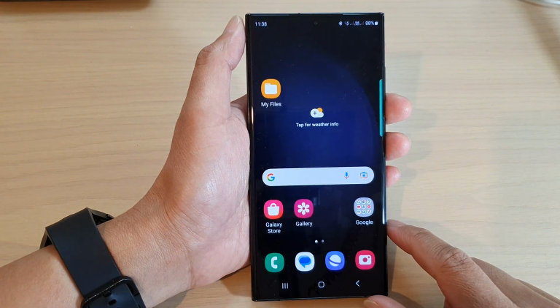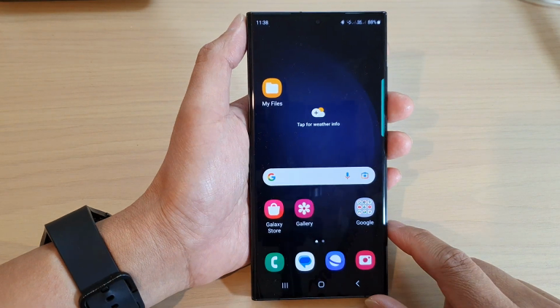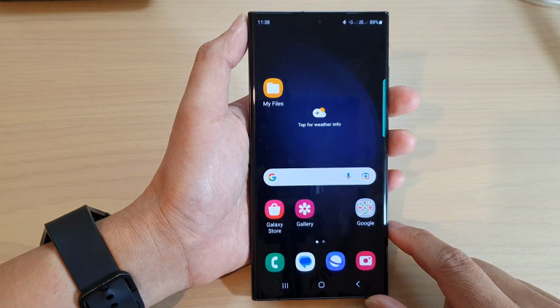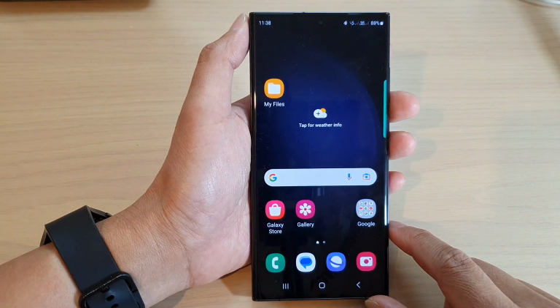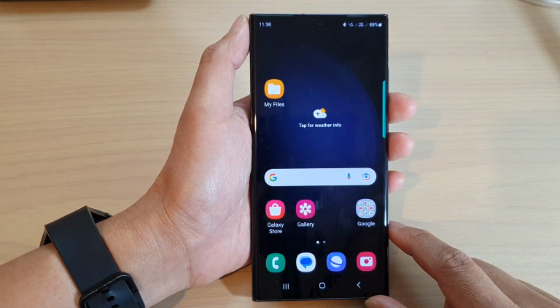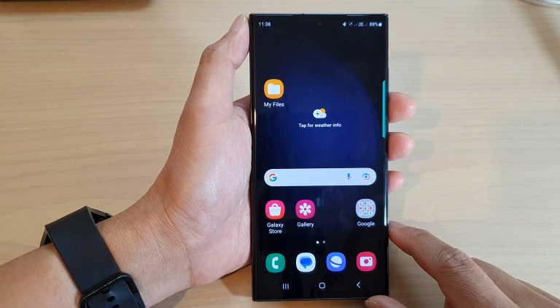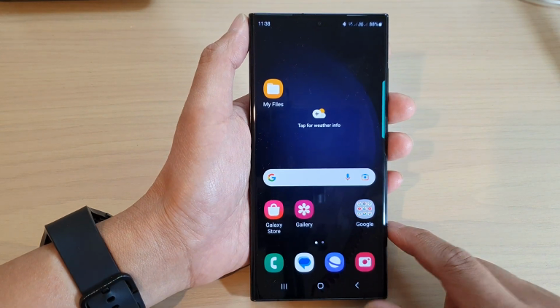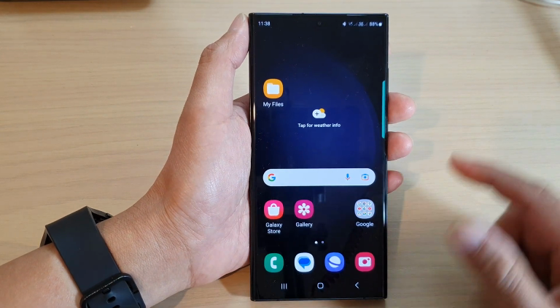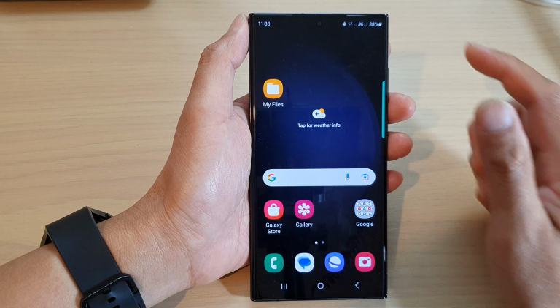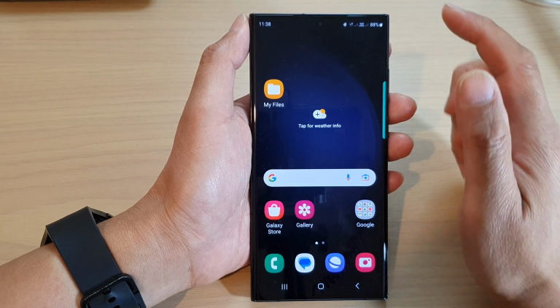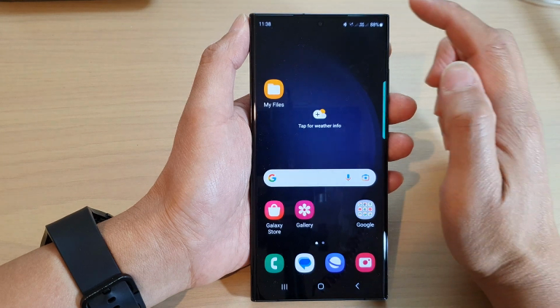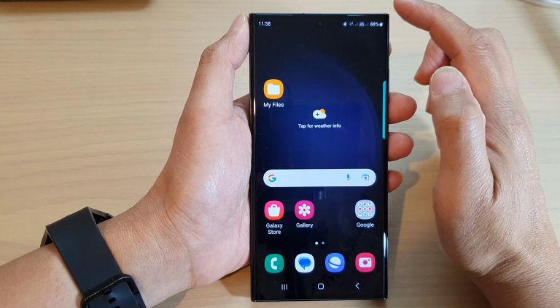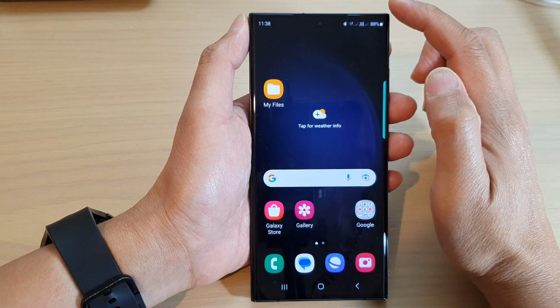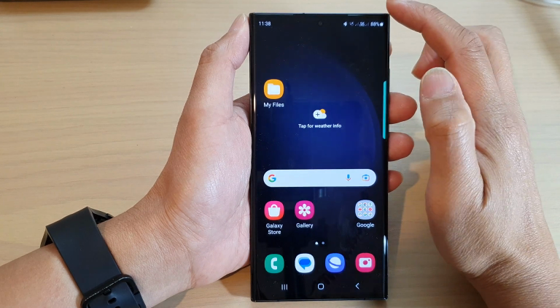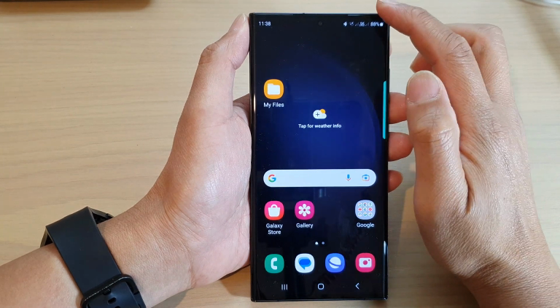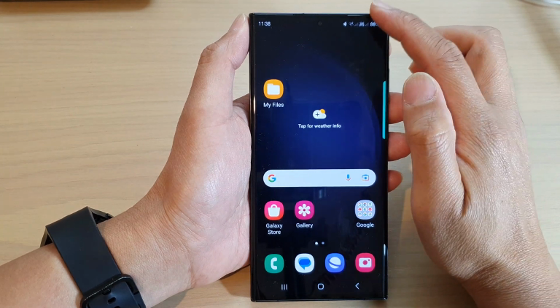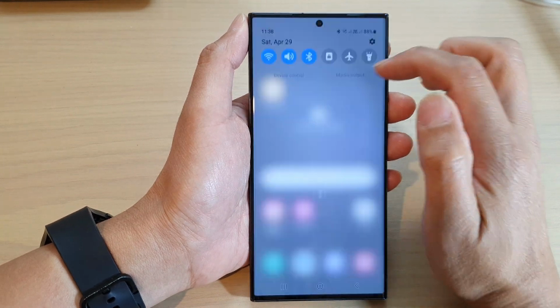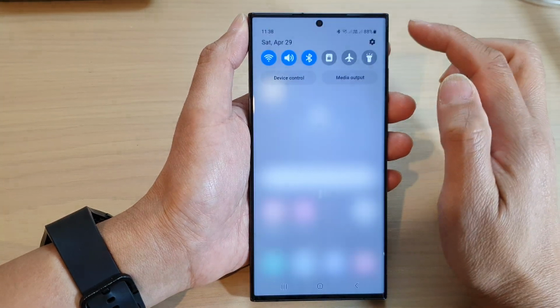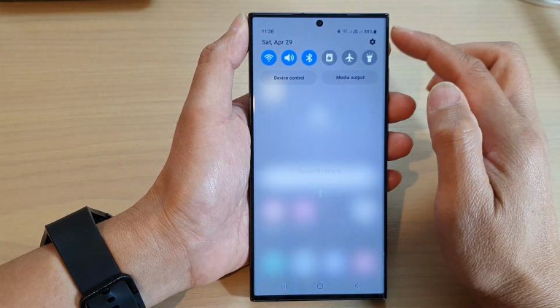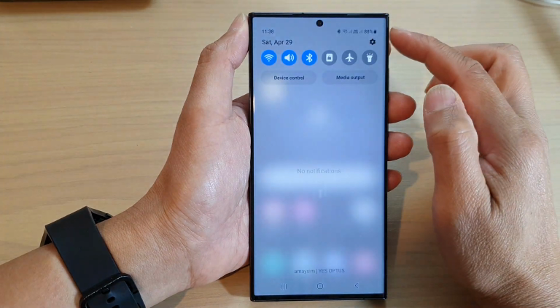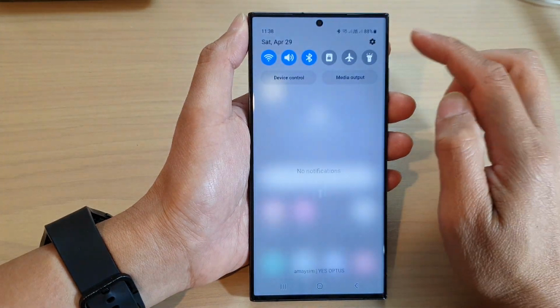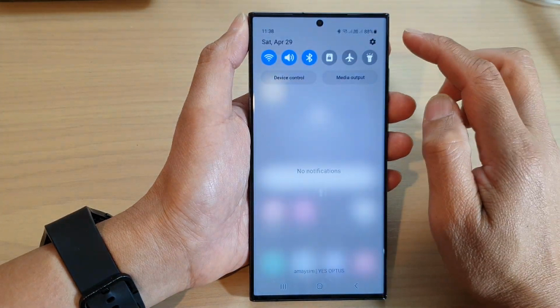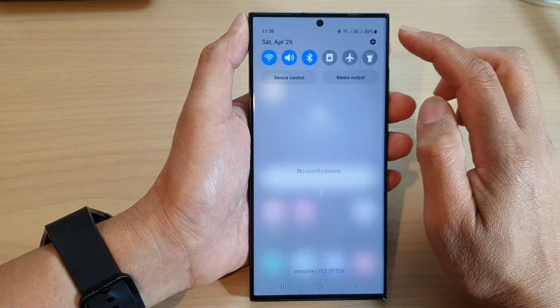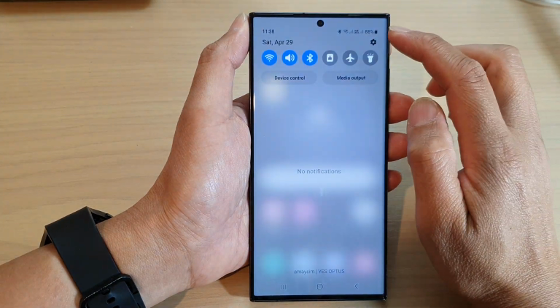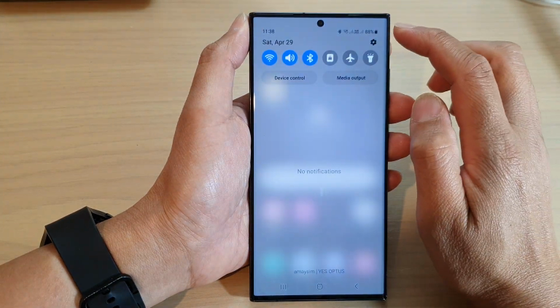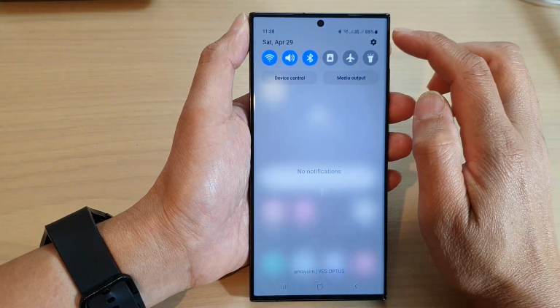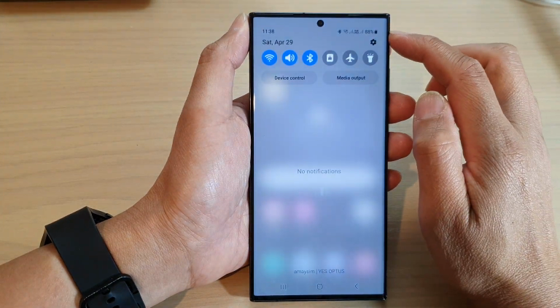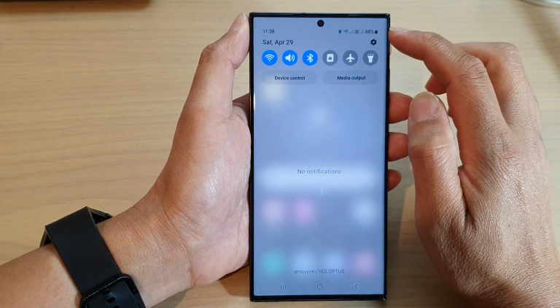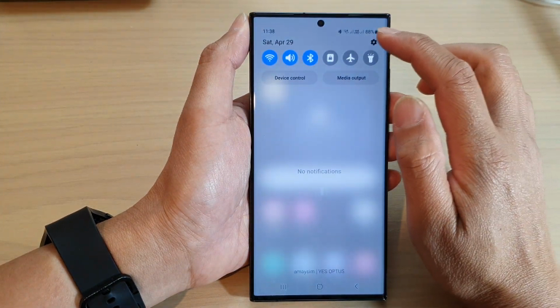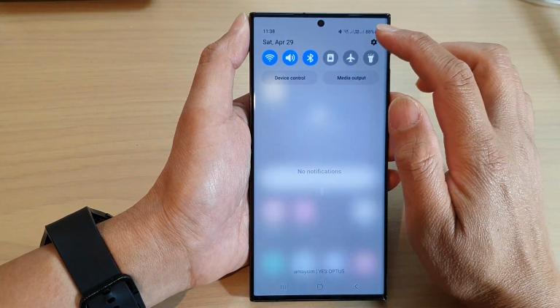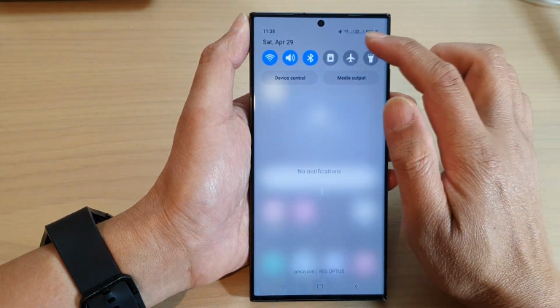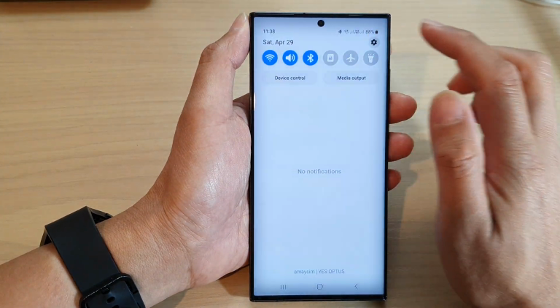On the home screen, swipe down at the top and then tap on the settings icon.